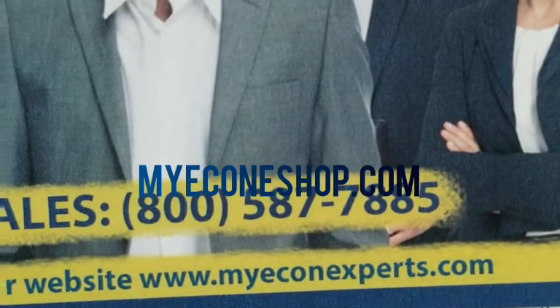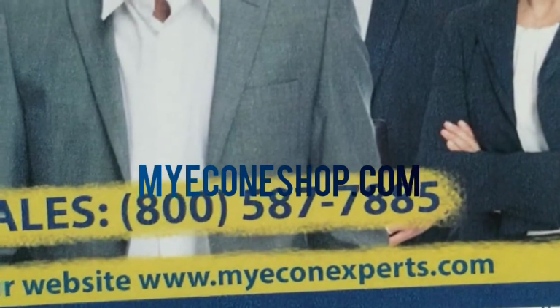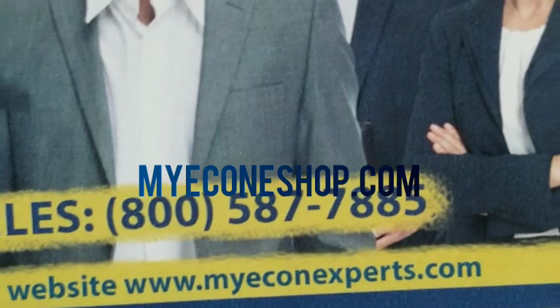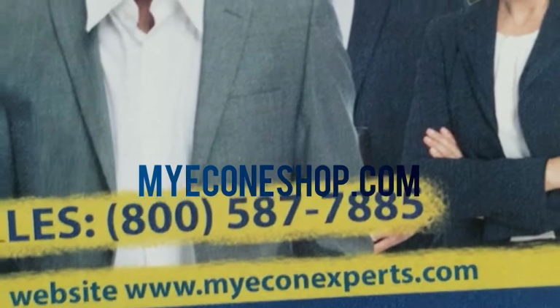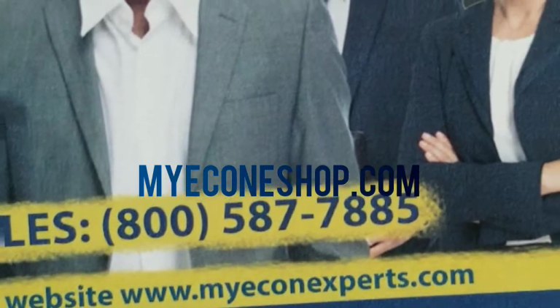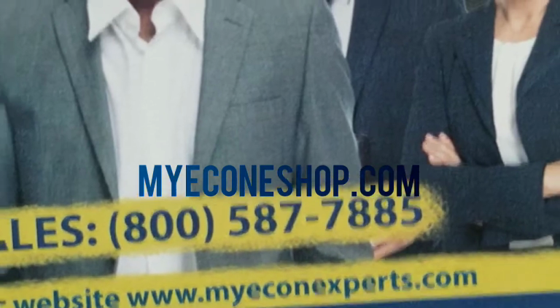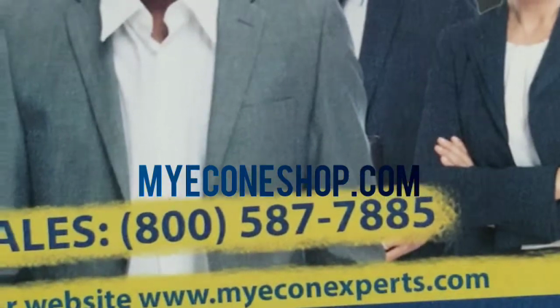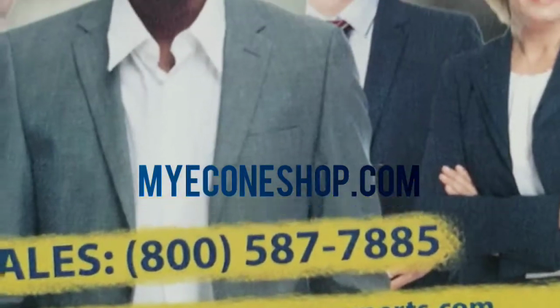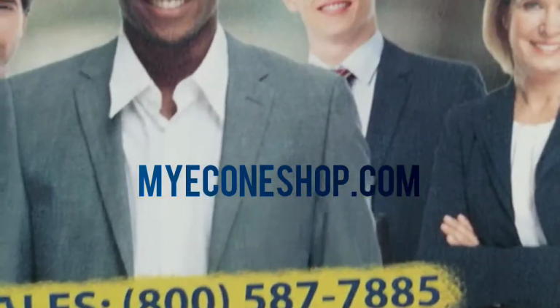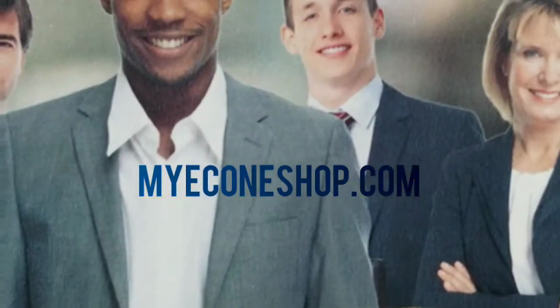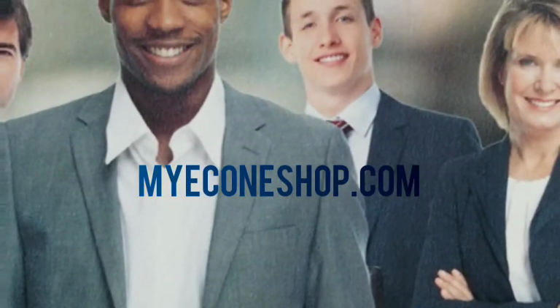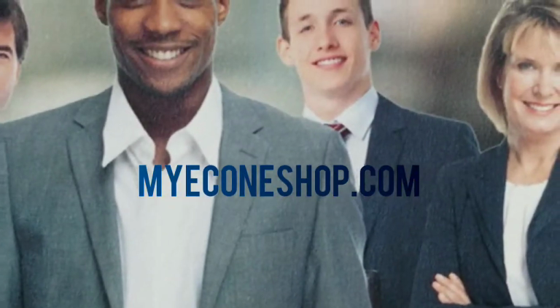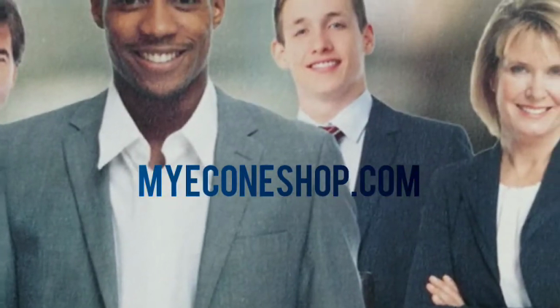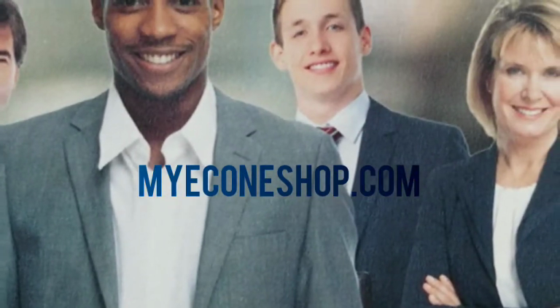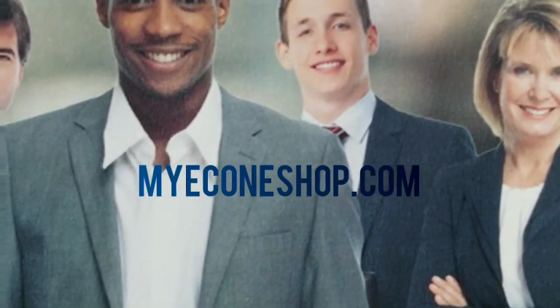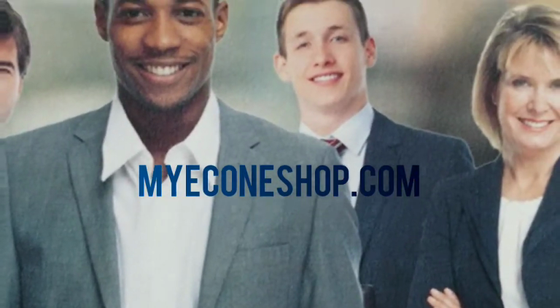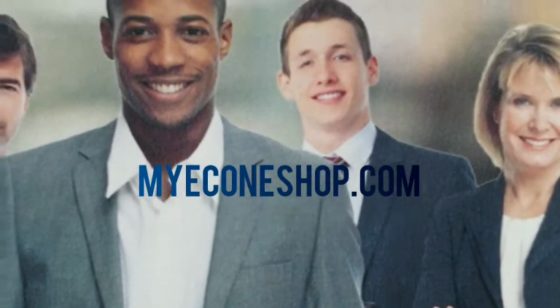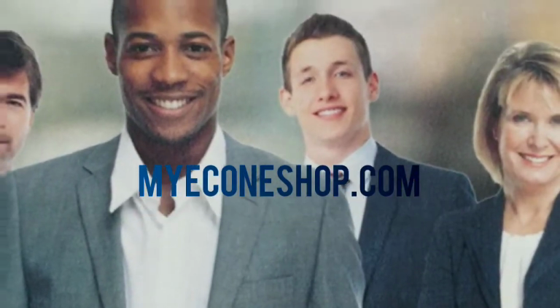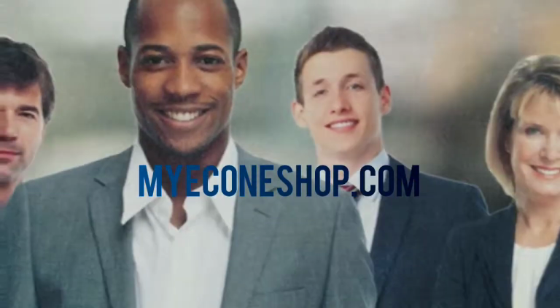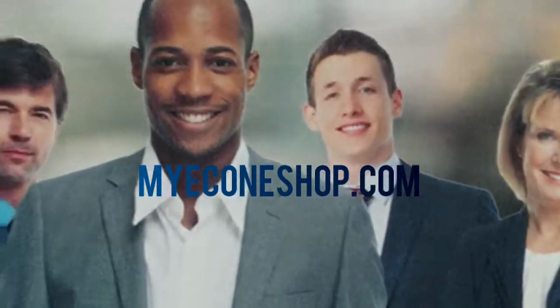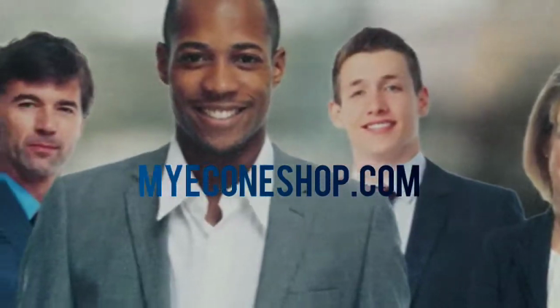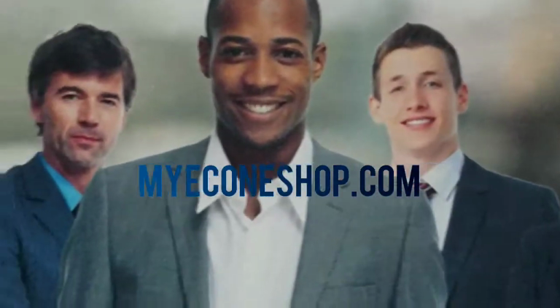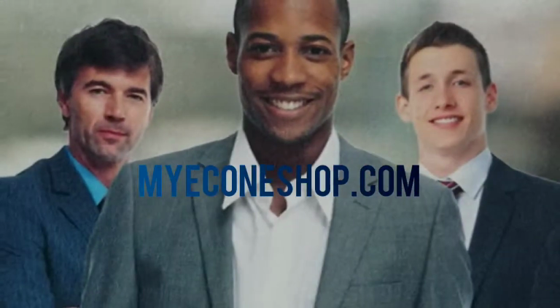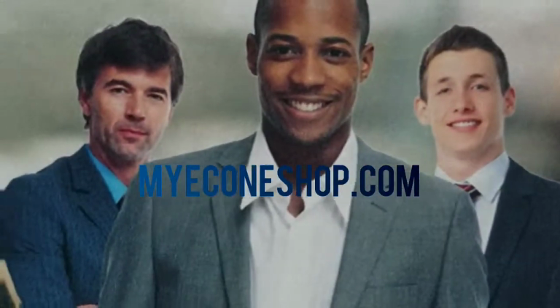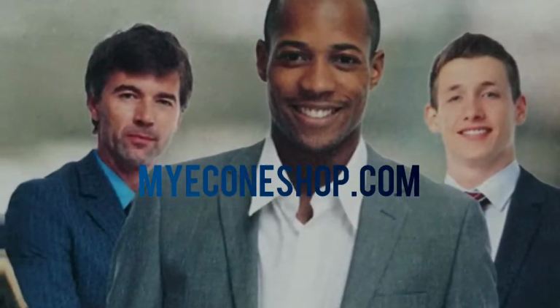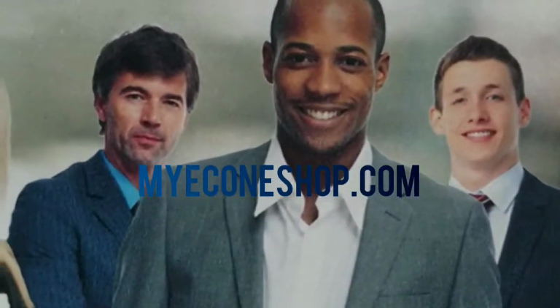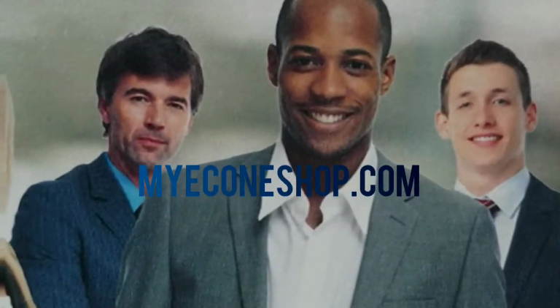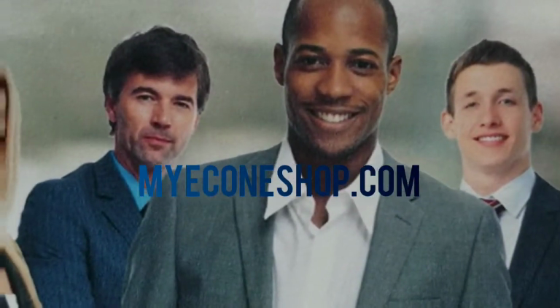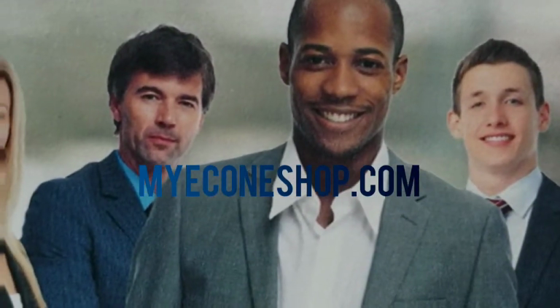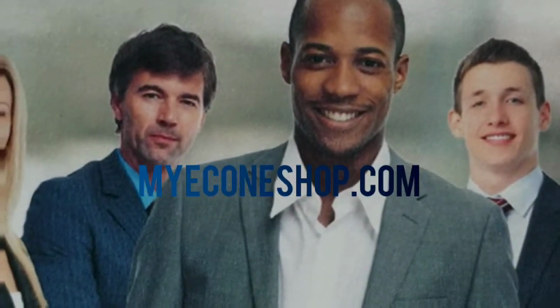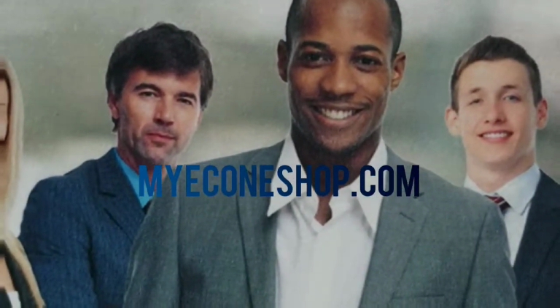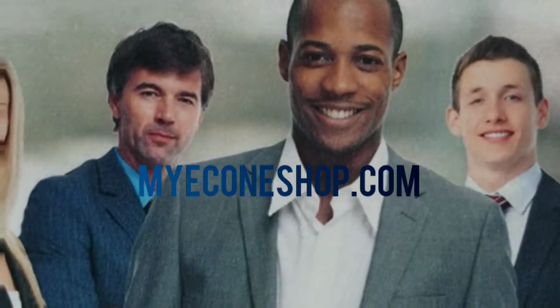Keep your receipt — that's a nice write-off because it's buying marketing materials.